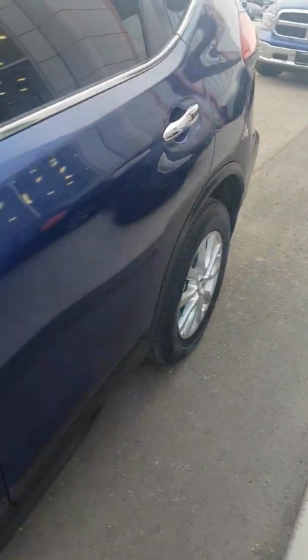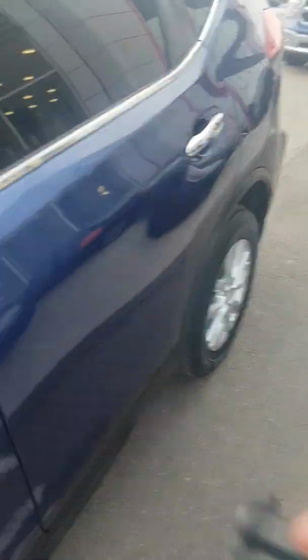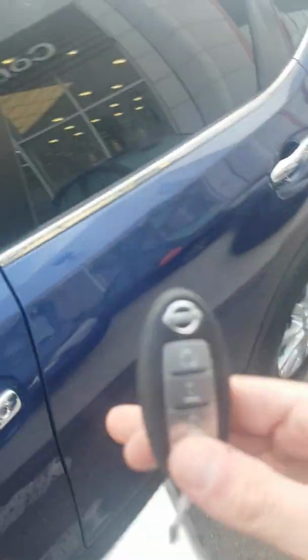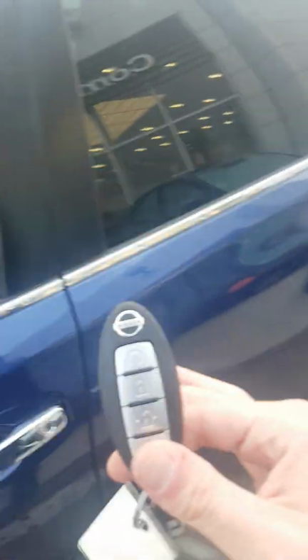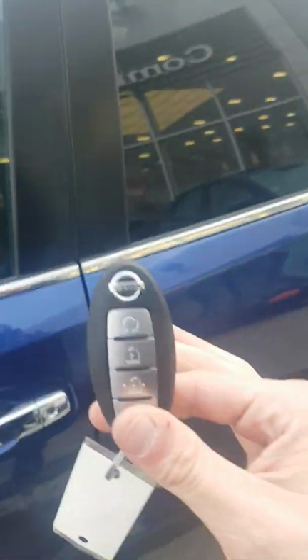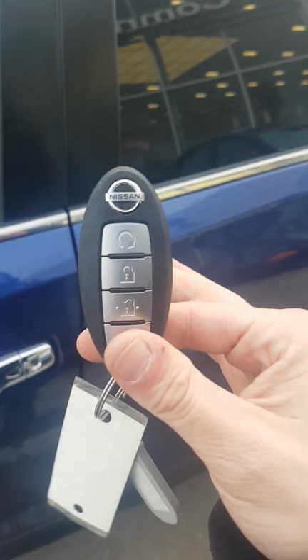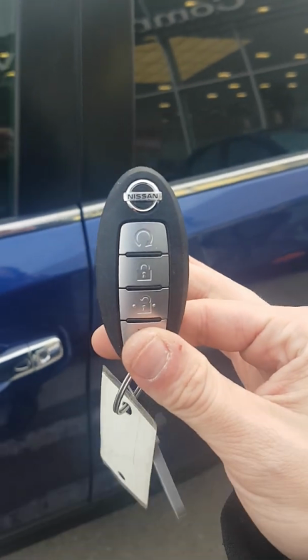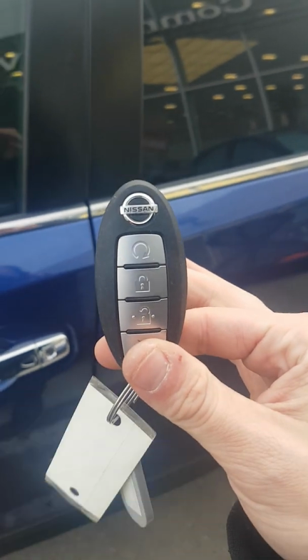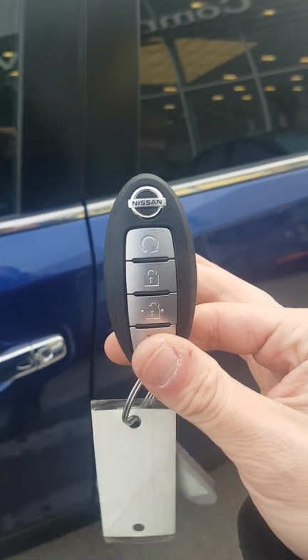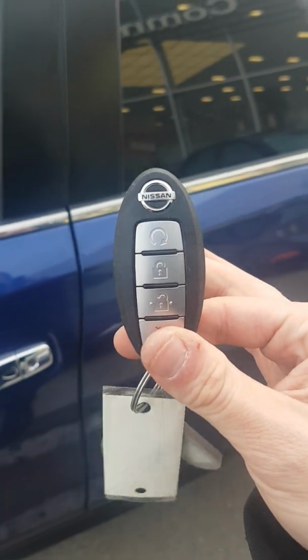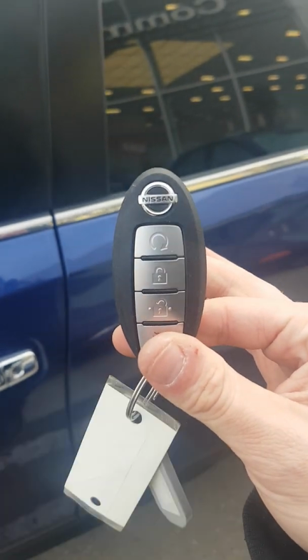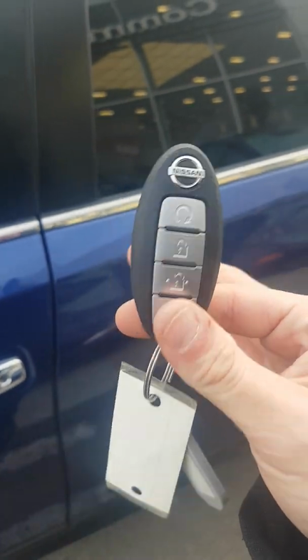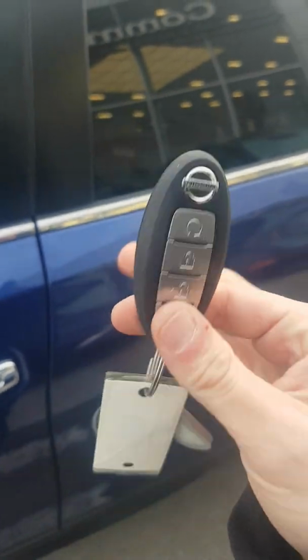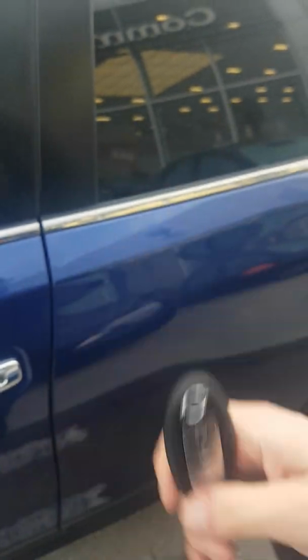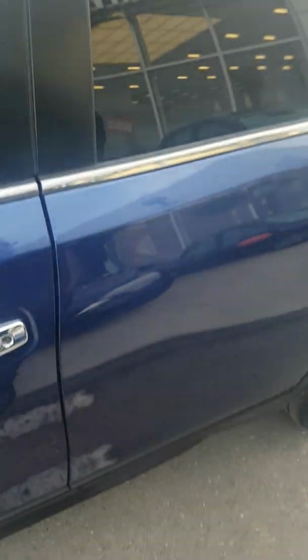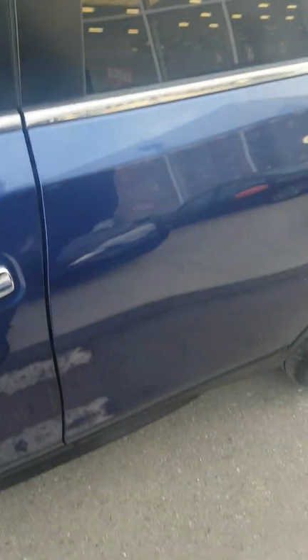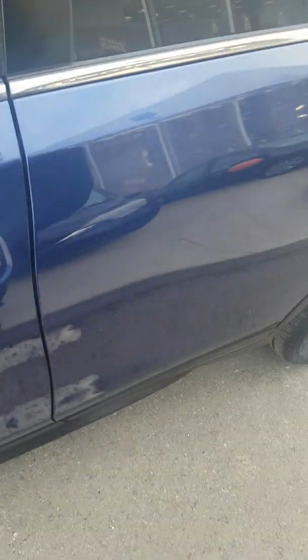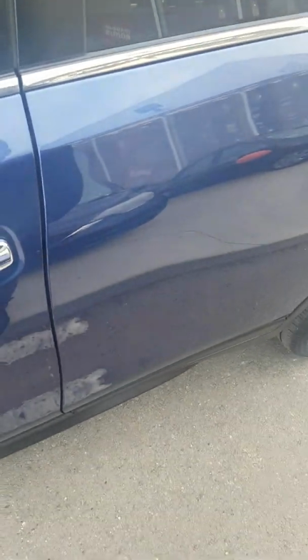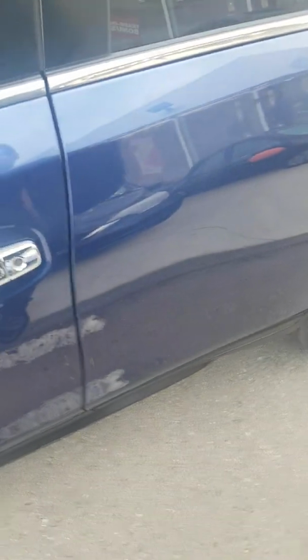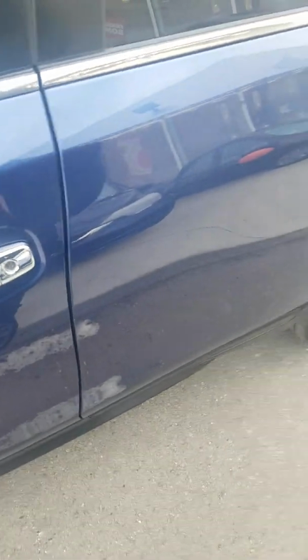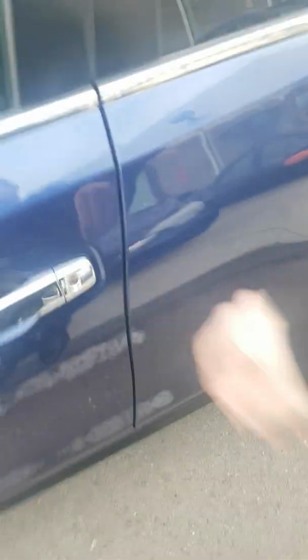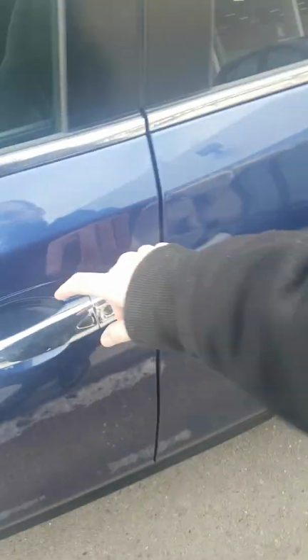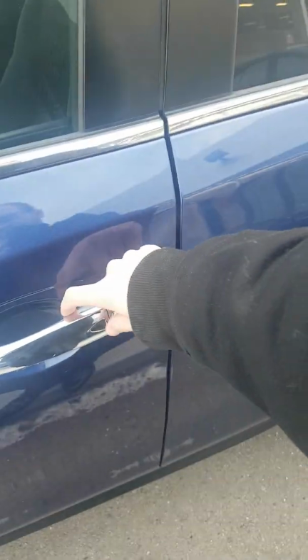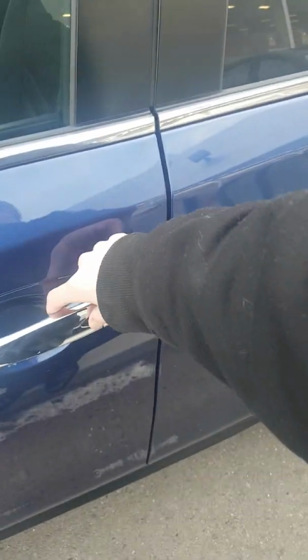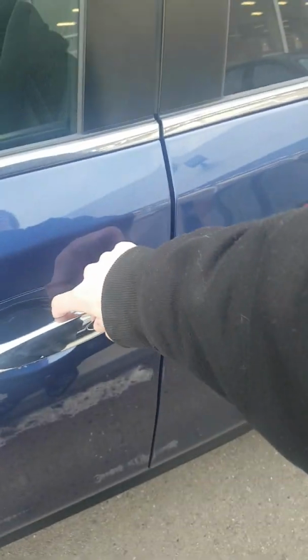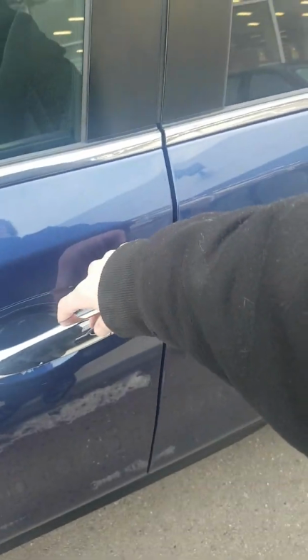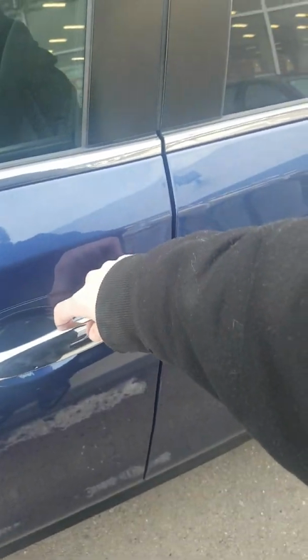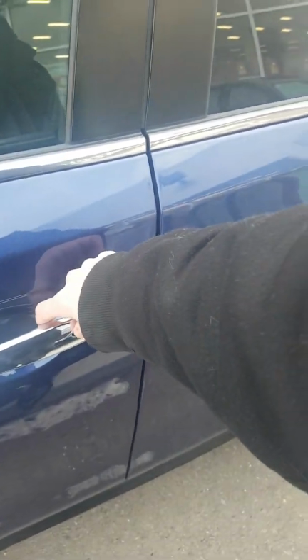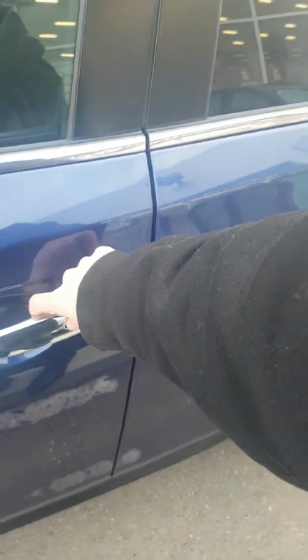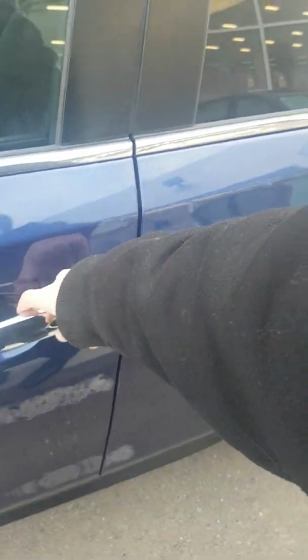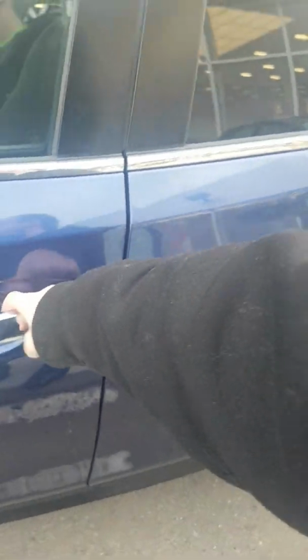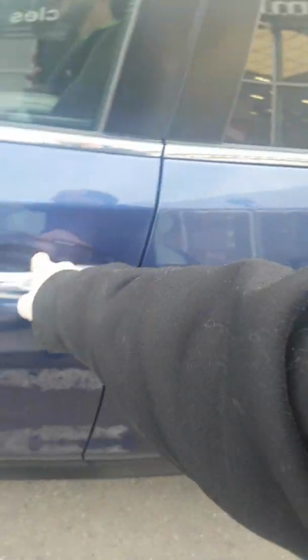As long as this key fob is within three feet of the door, it can stay in your pocket — push upon entry, once locked, twice unlocked.